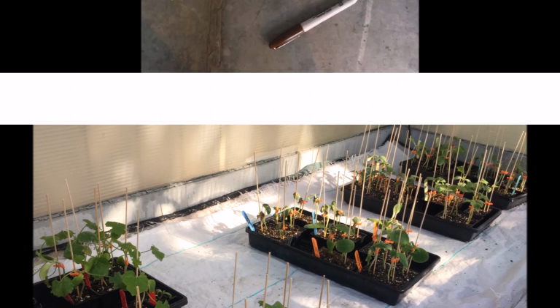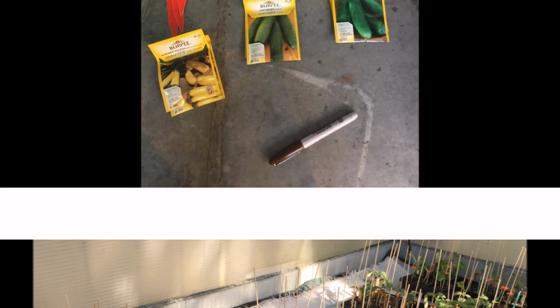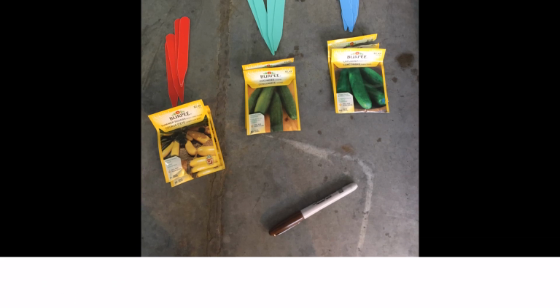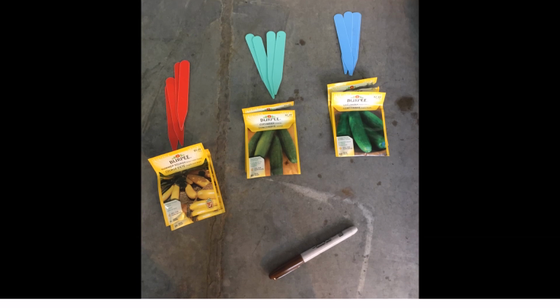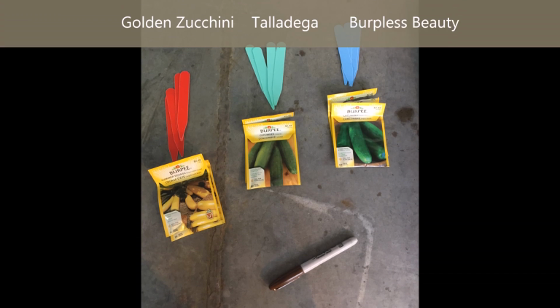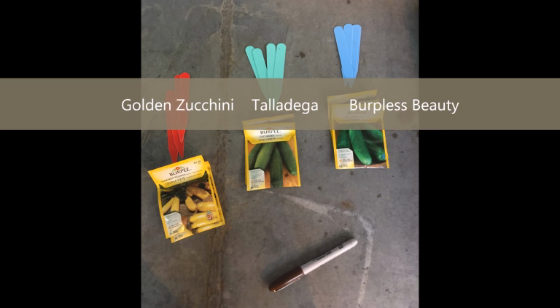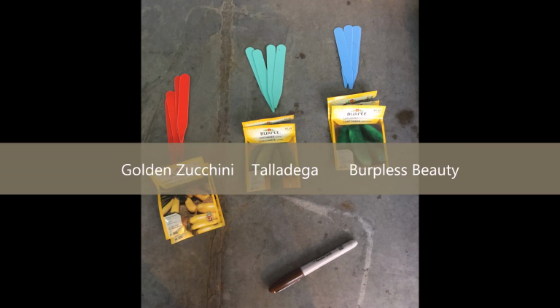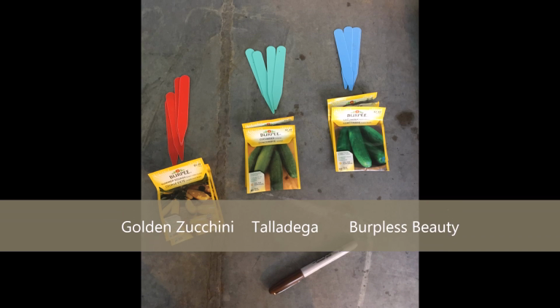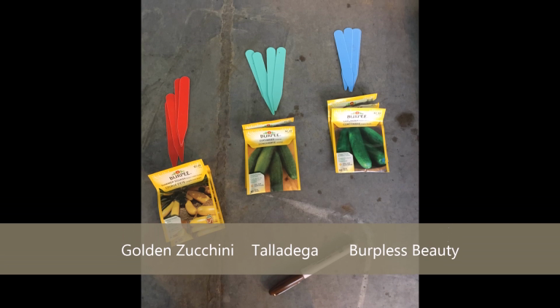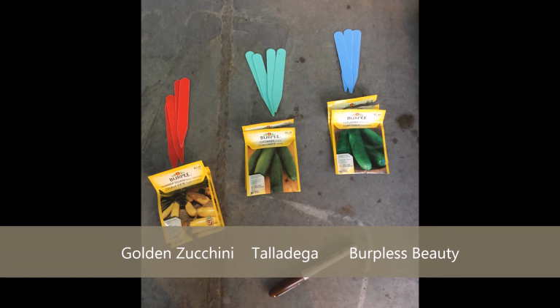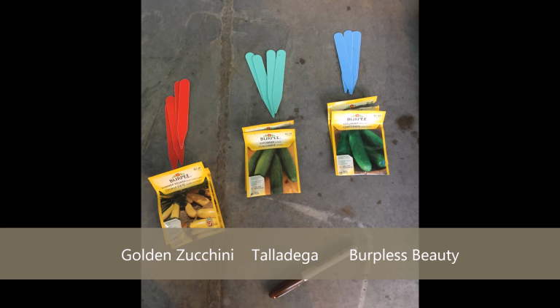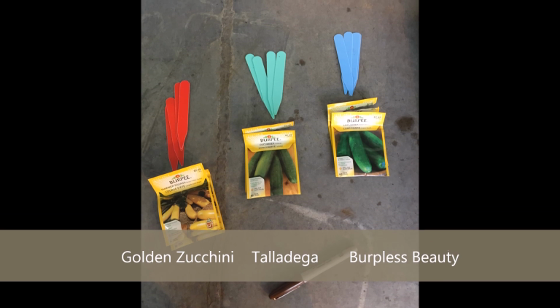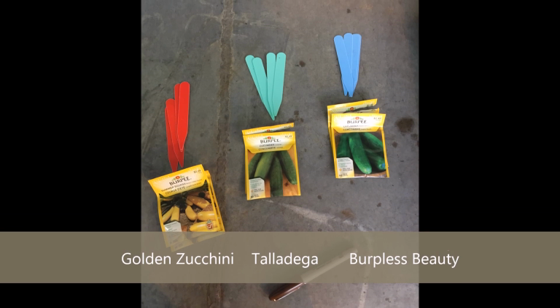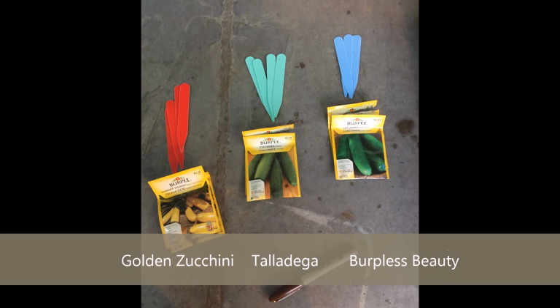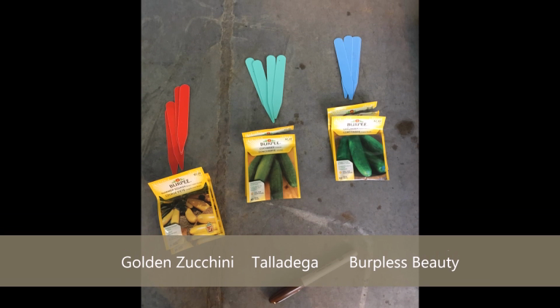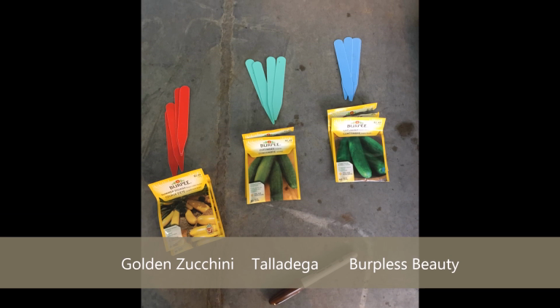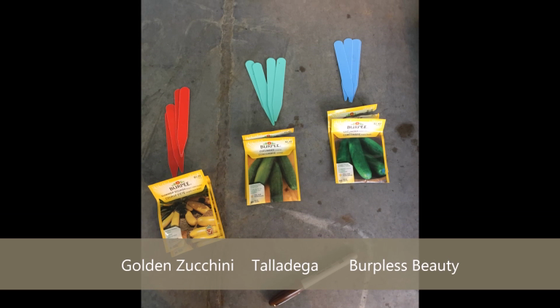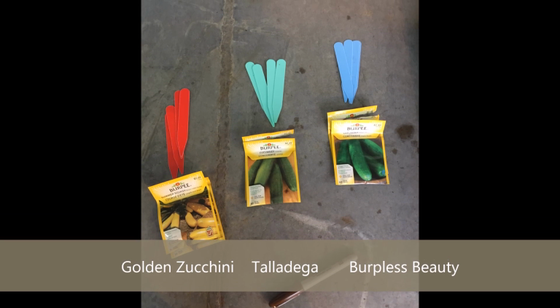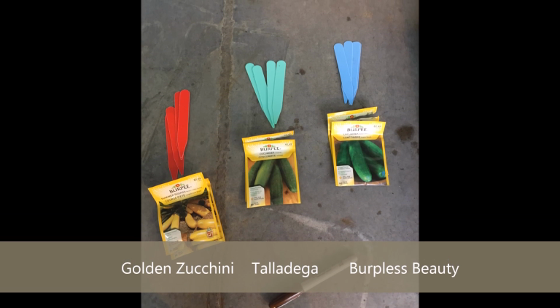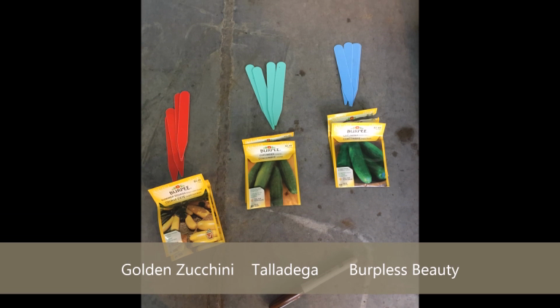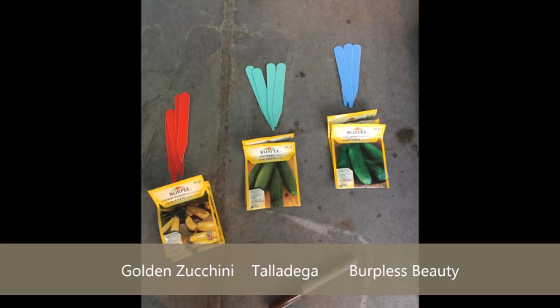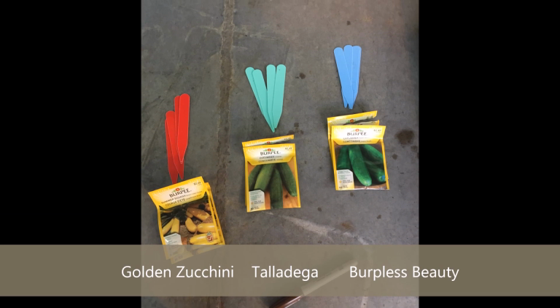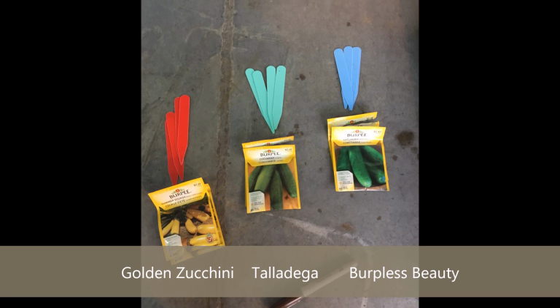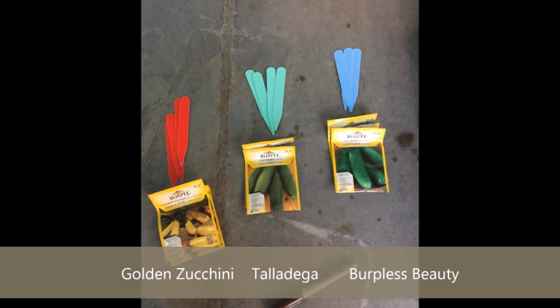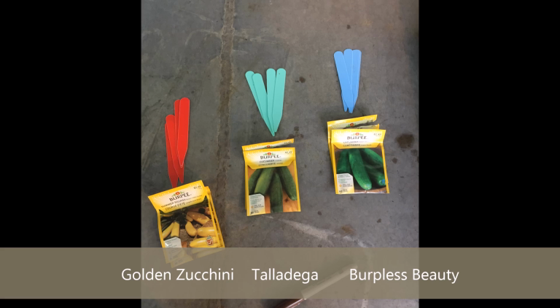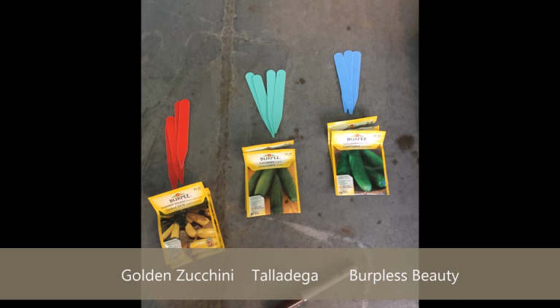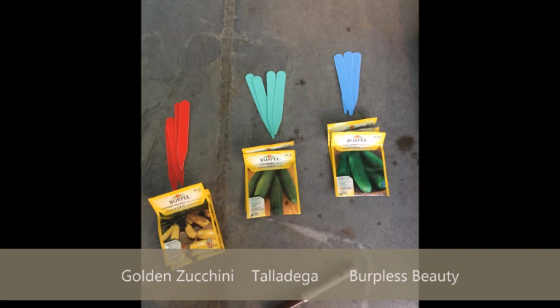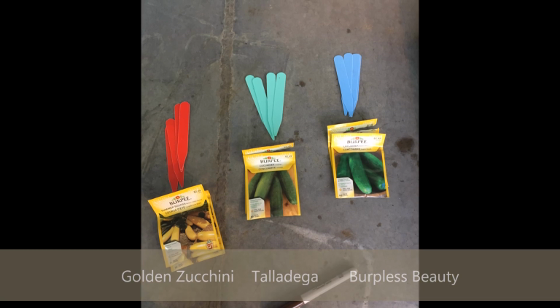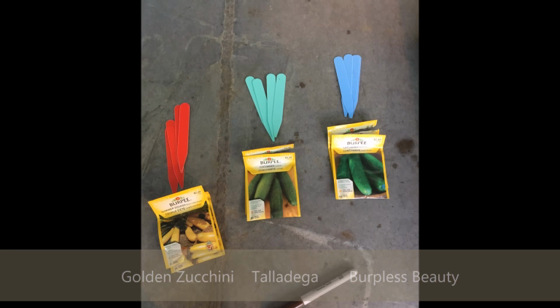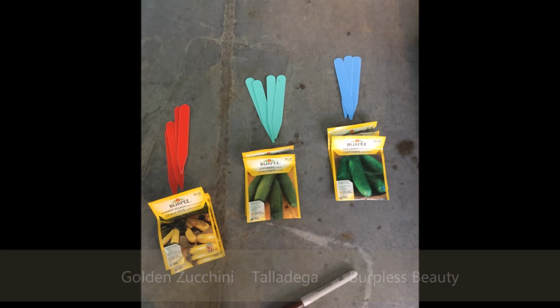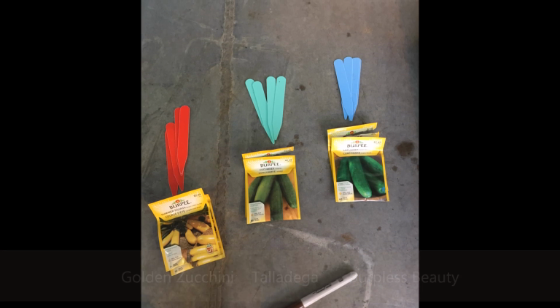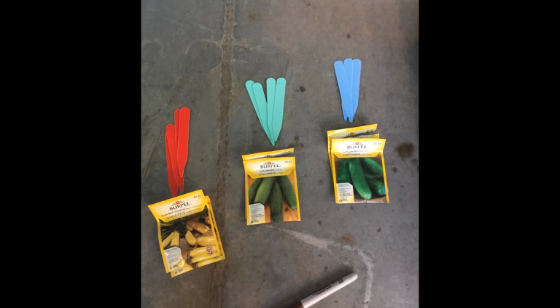In this experiment we will see if cucumber species can take advantage of the larger and deeper rooting system of squashes.